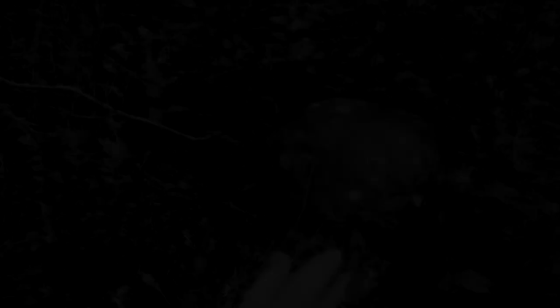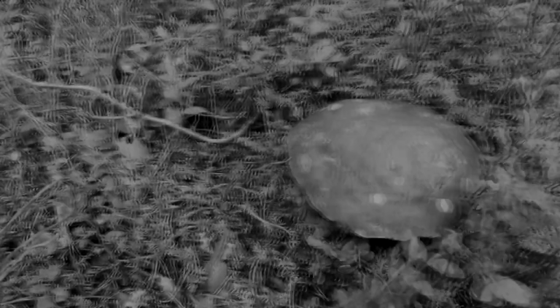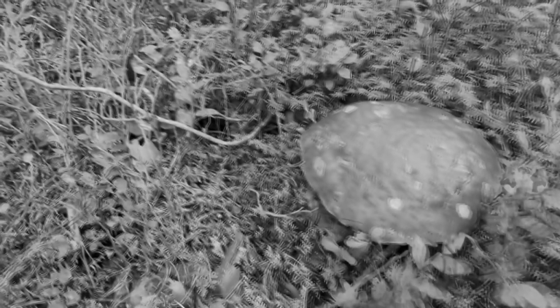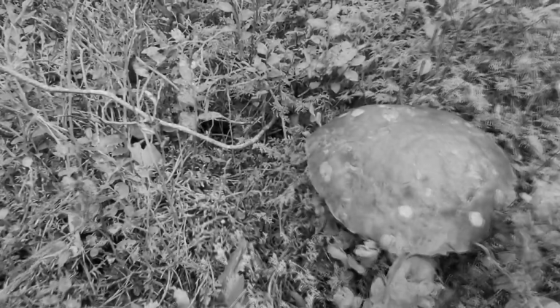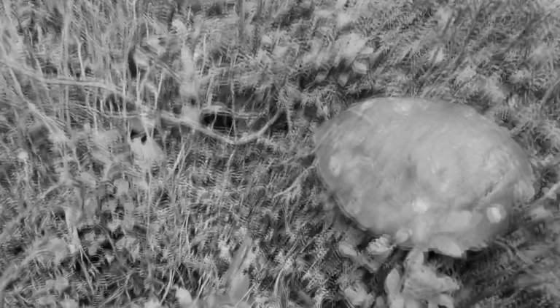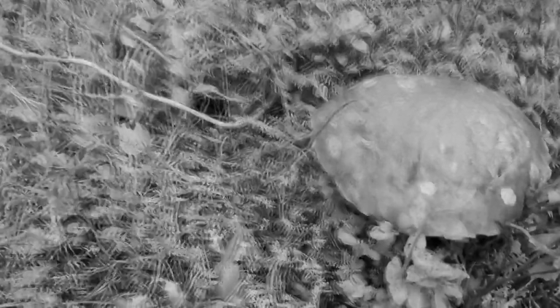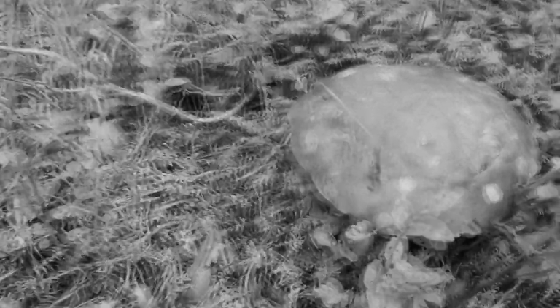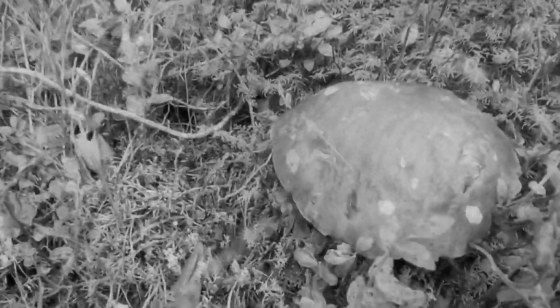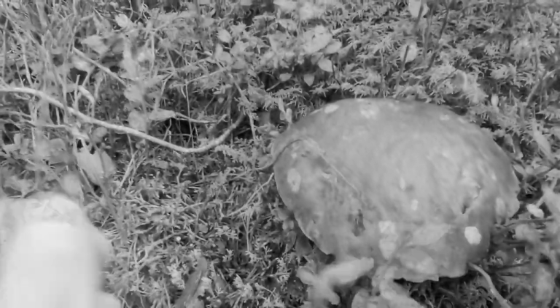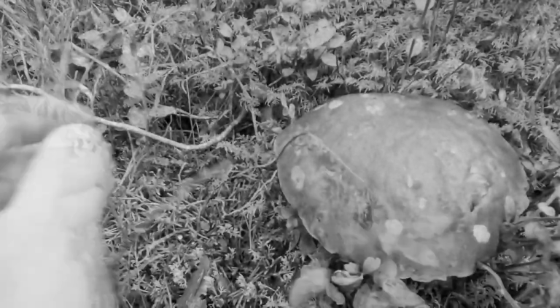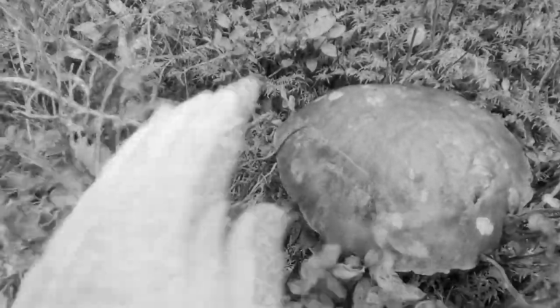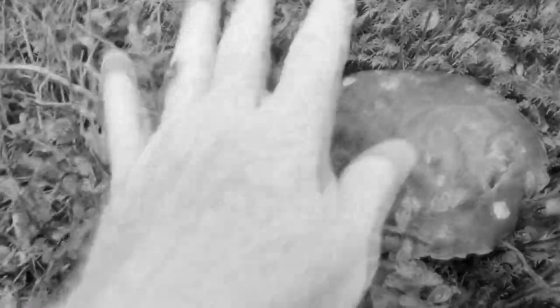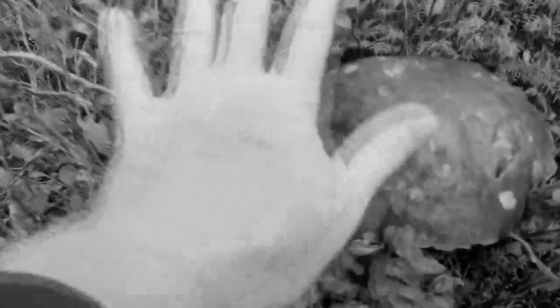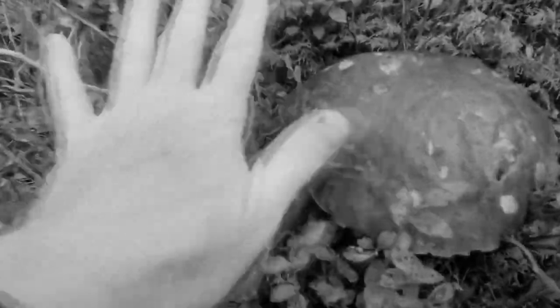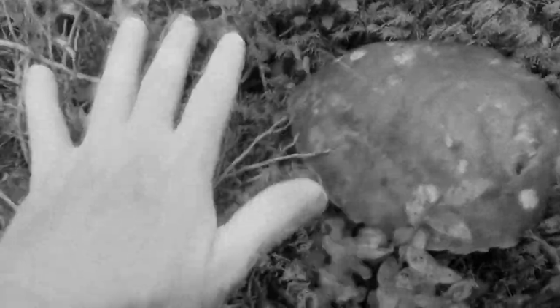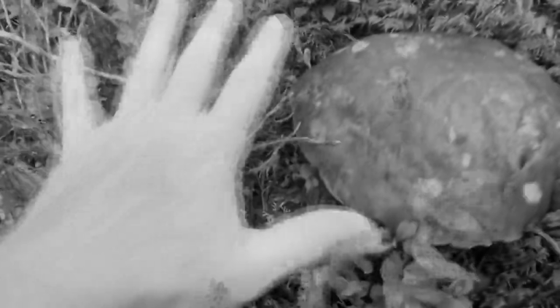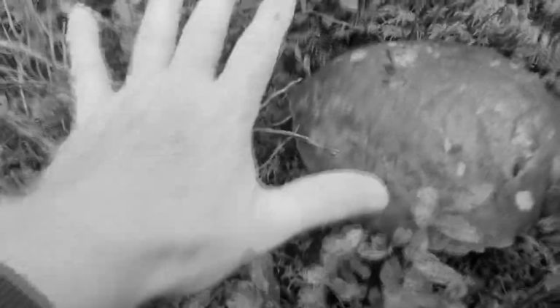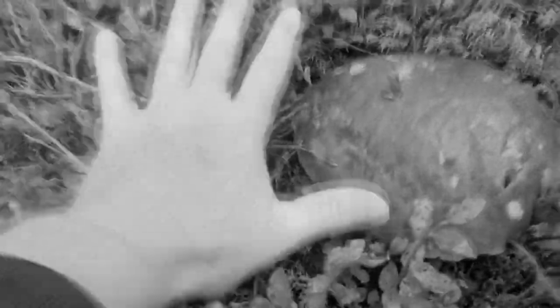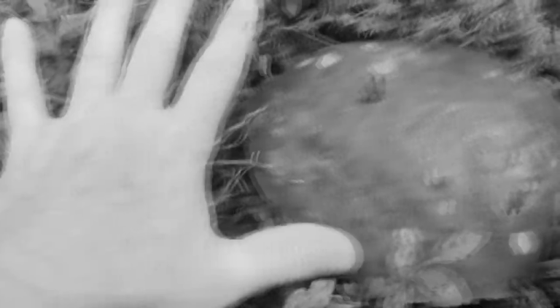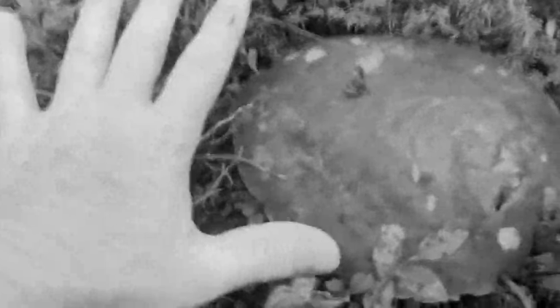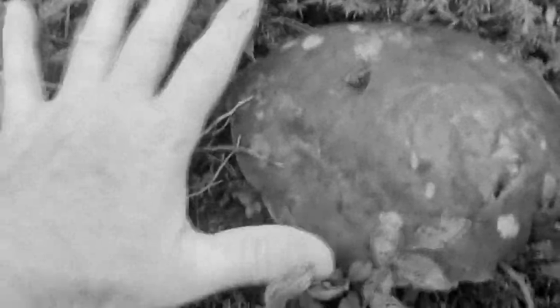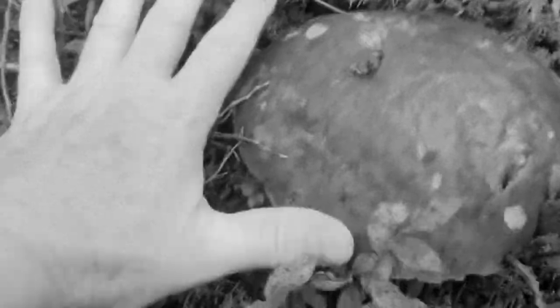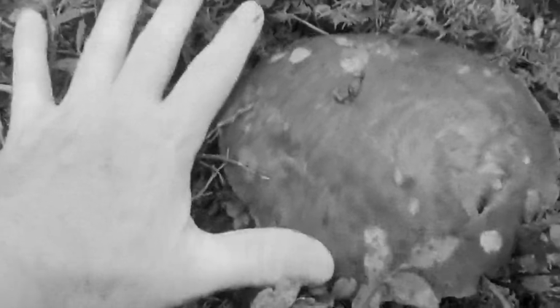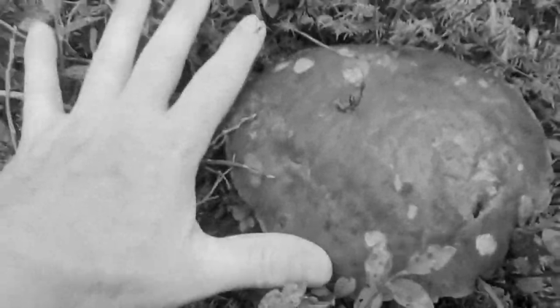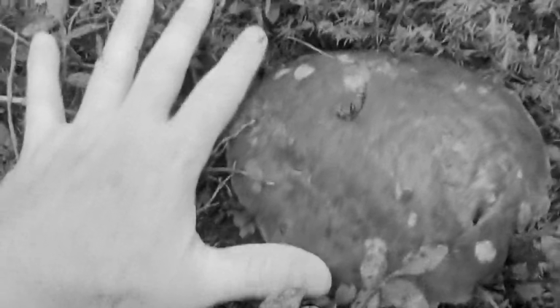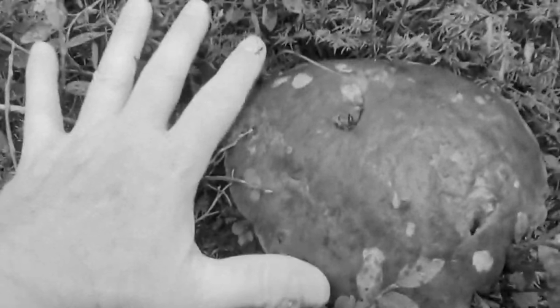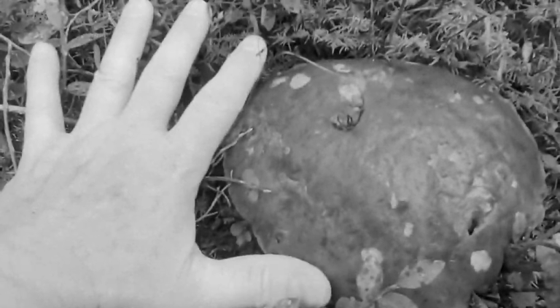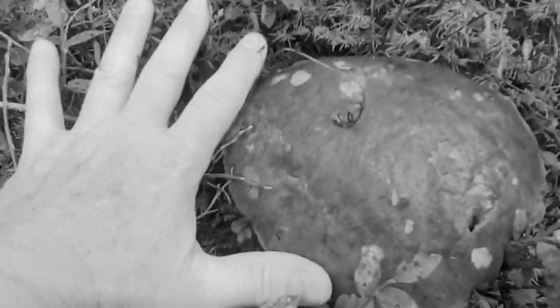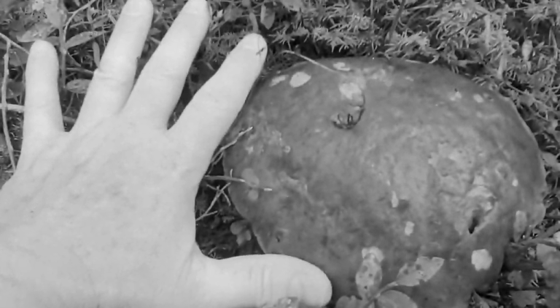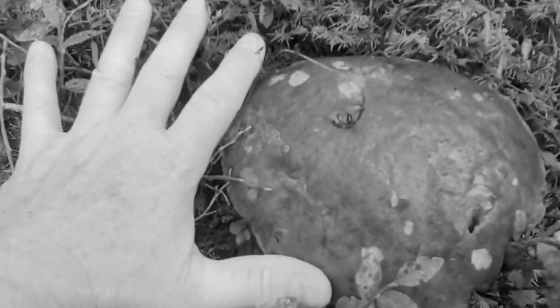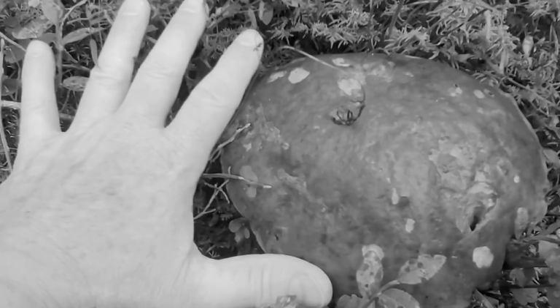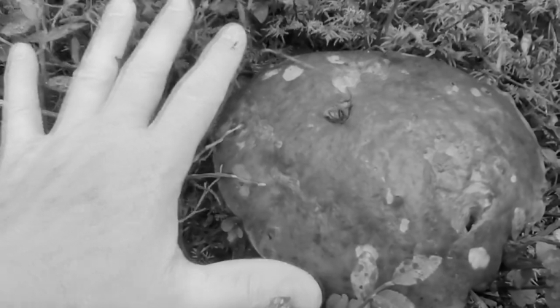Look how big this is. Look at my hand — you get an idea of how big that is.